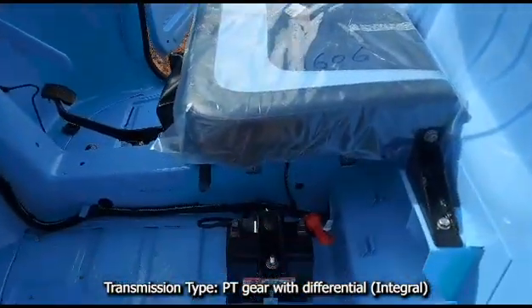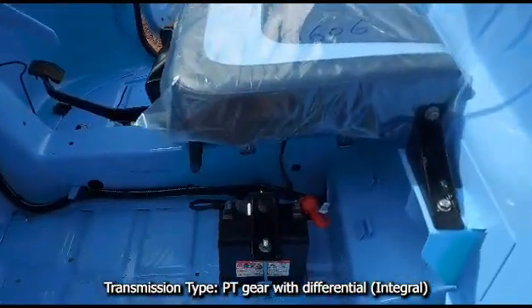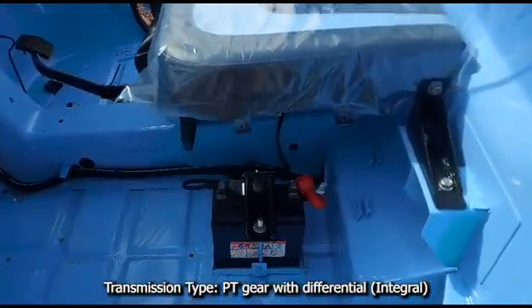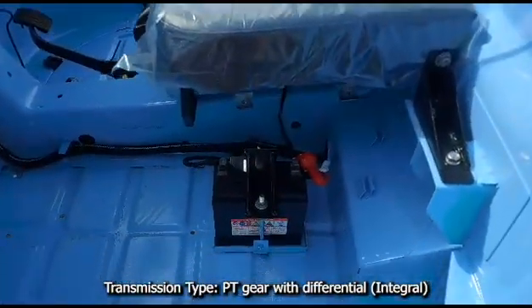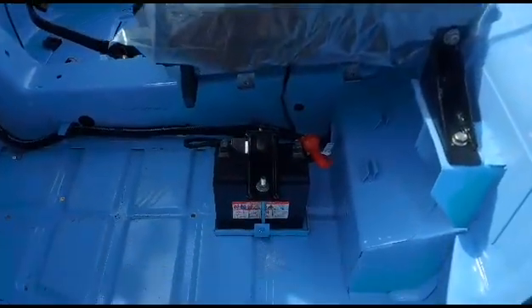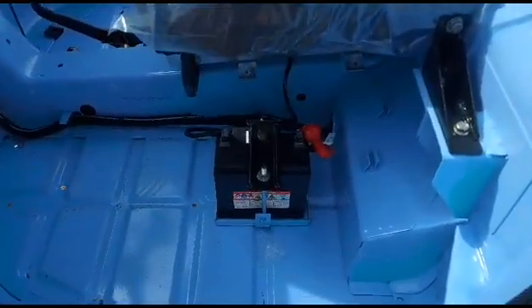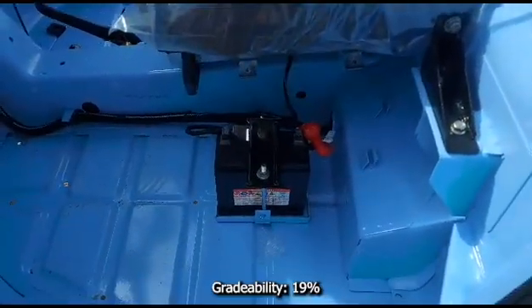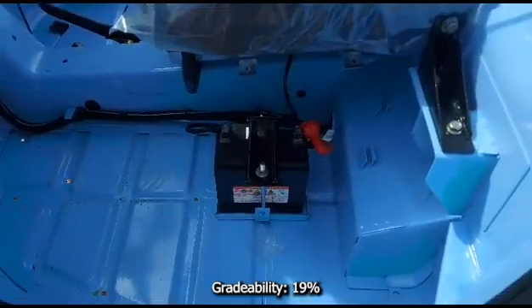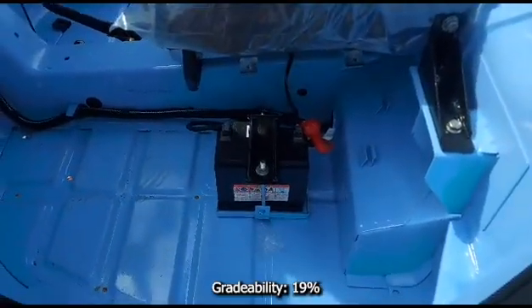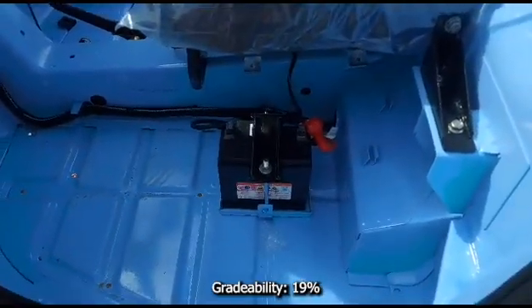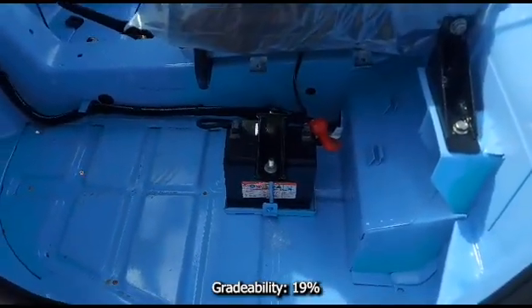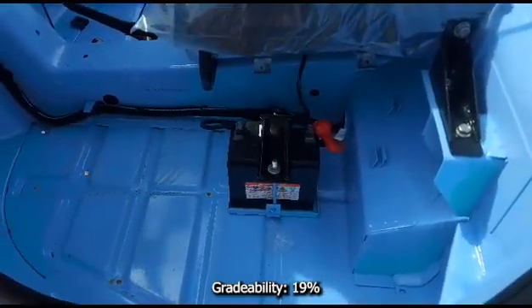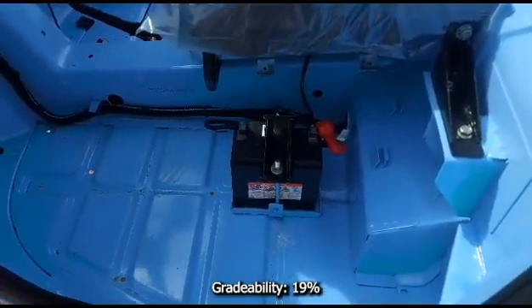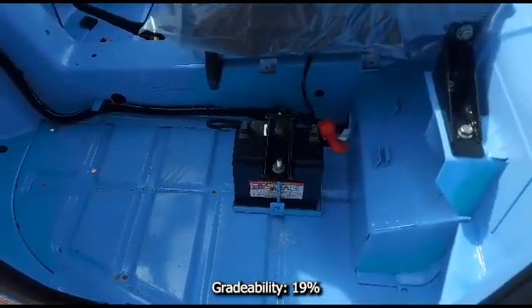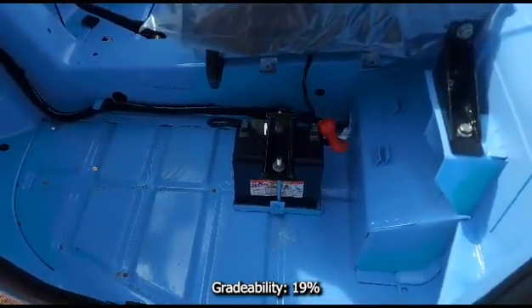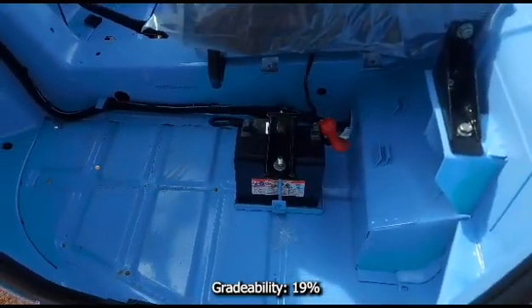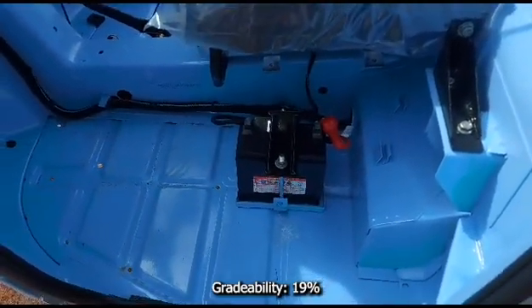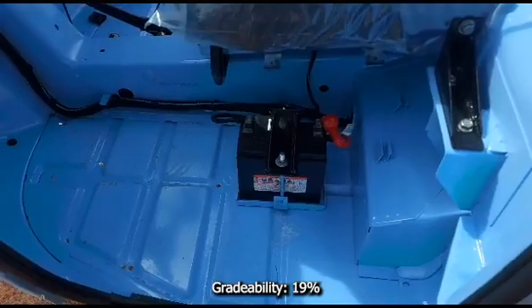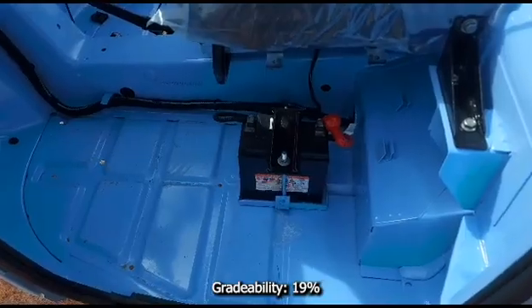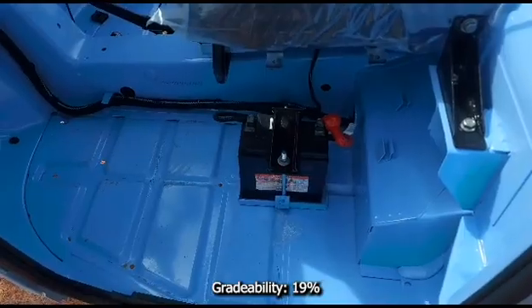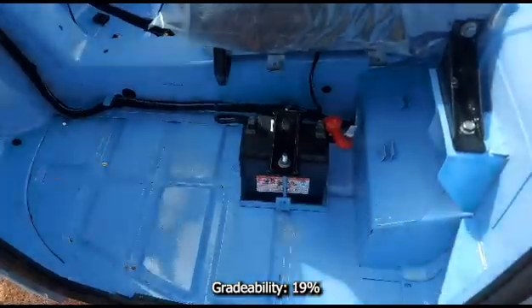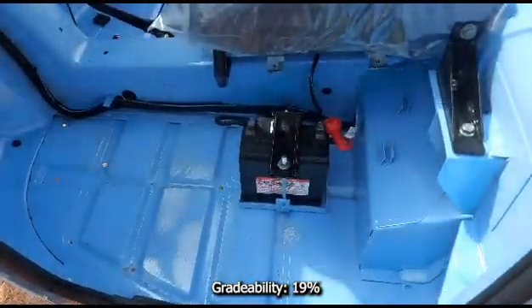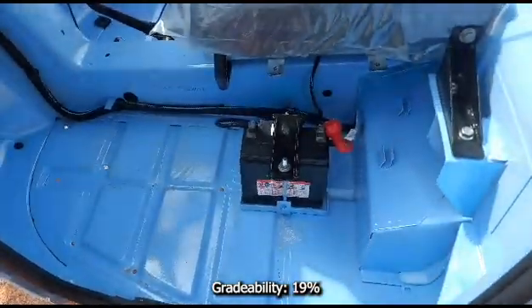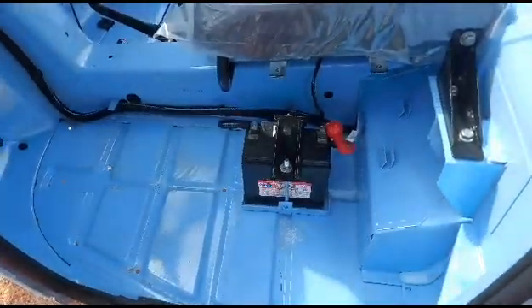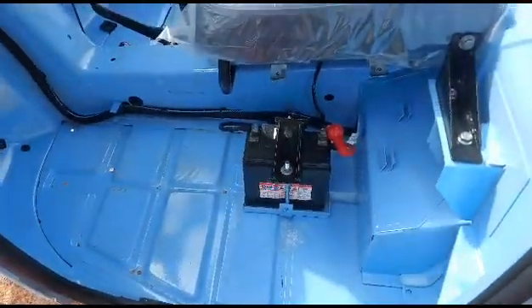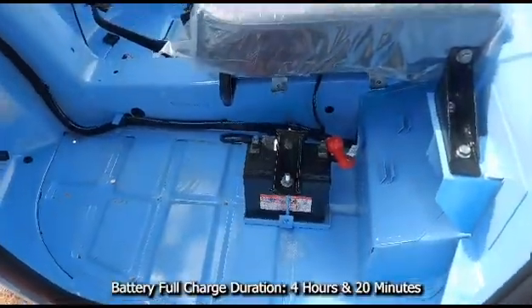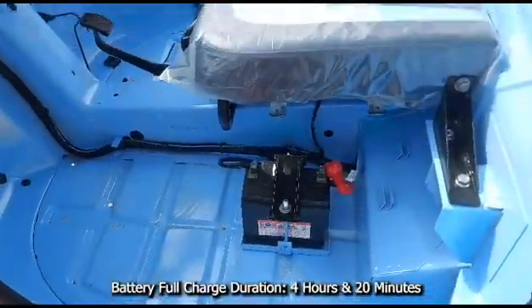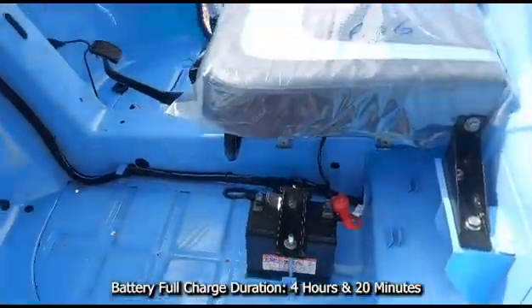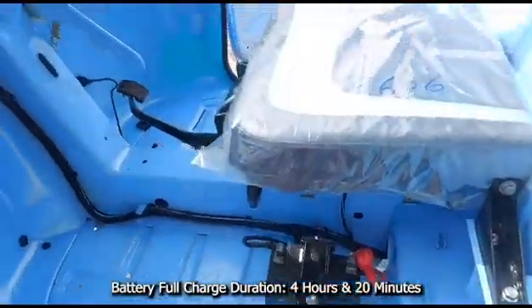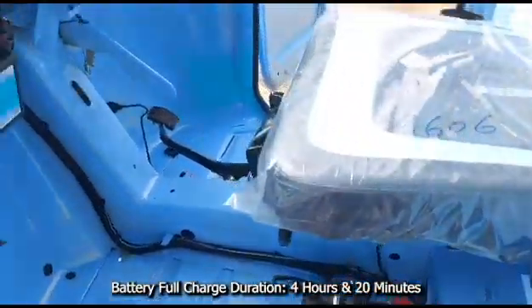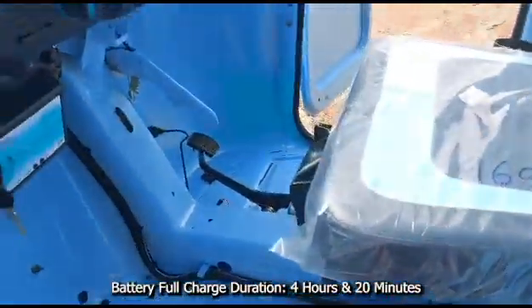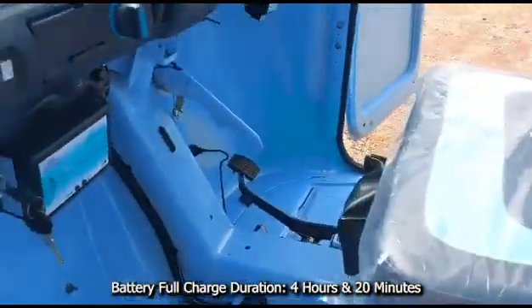Gradability of the vehicle is 19%. The battery full charge duration is 4 hours 20 minutes.